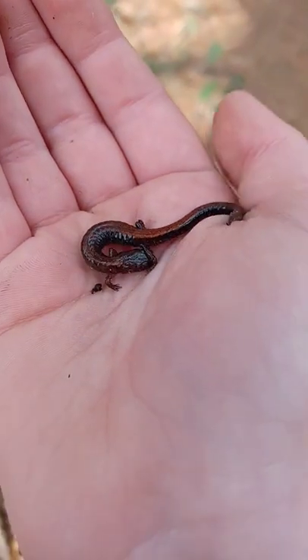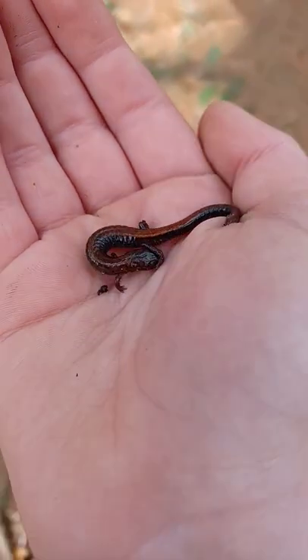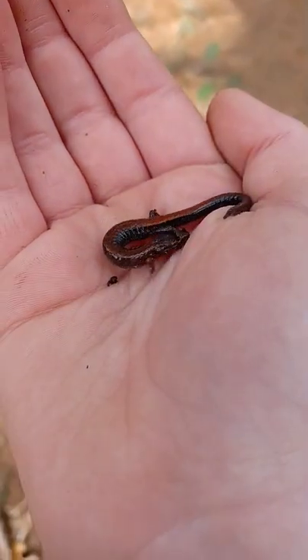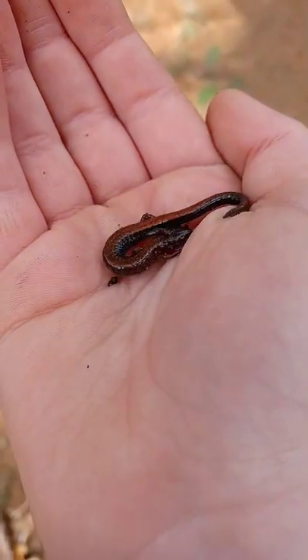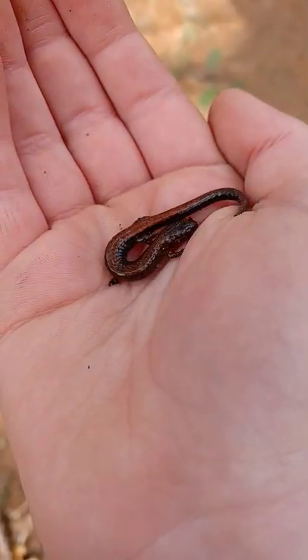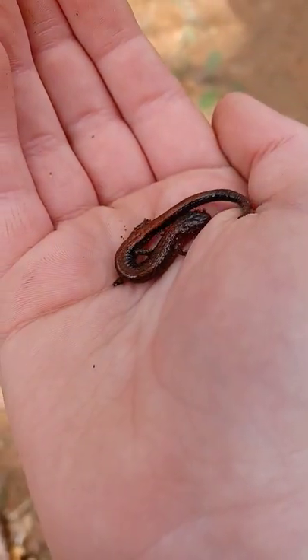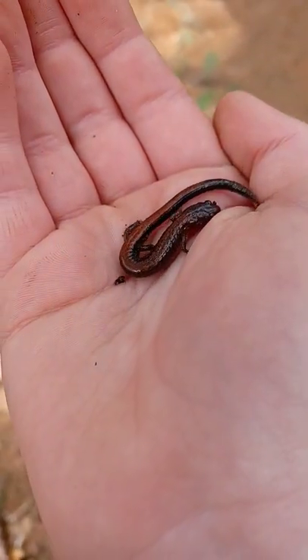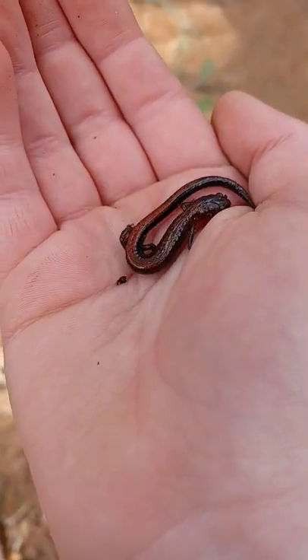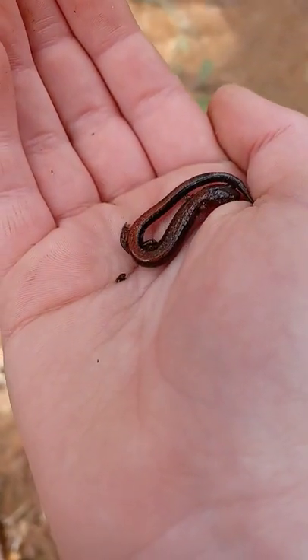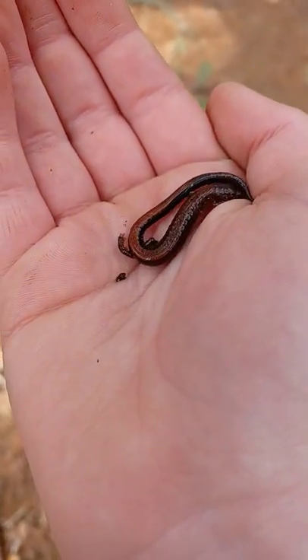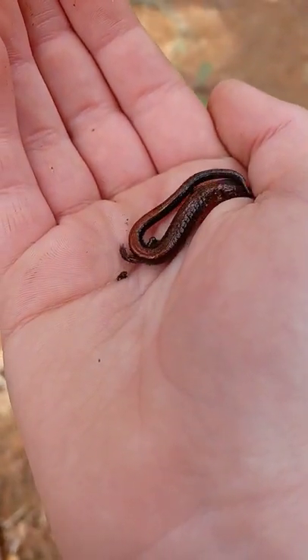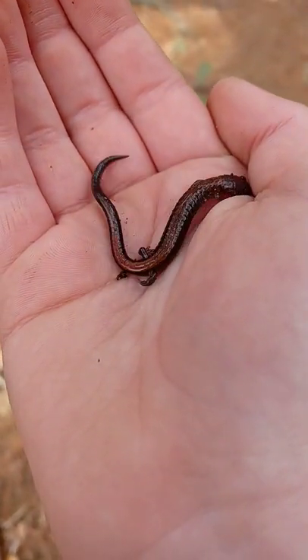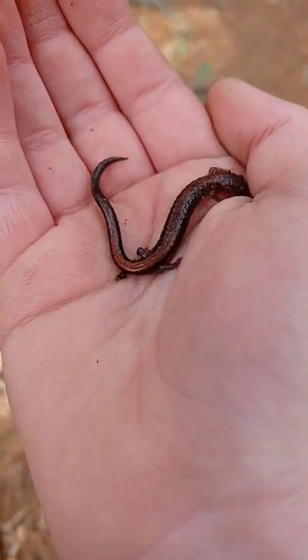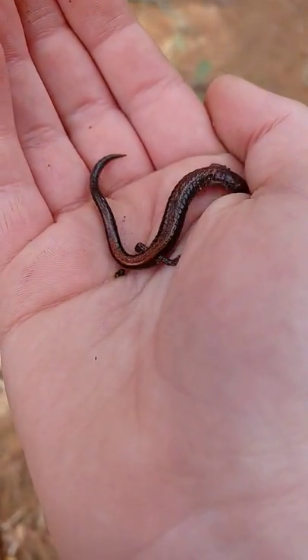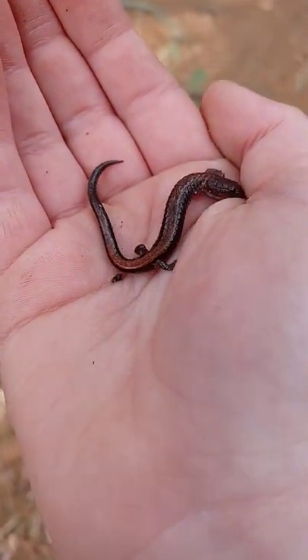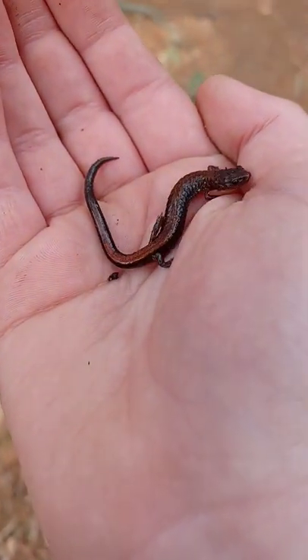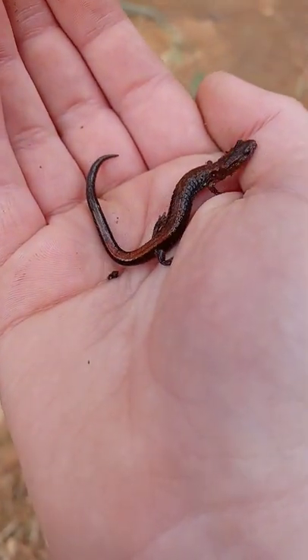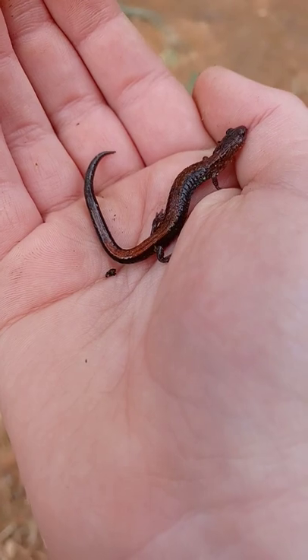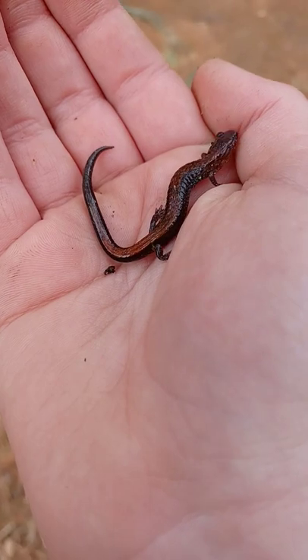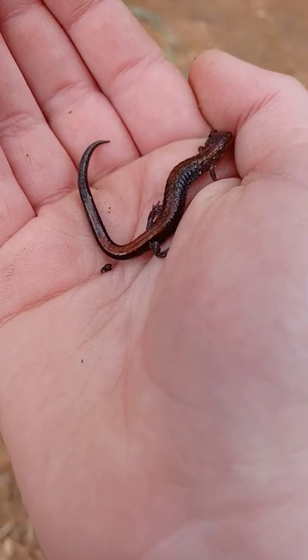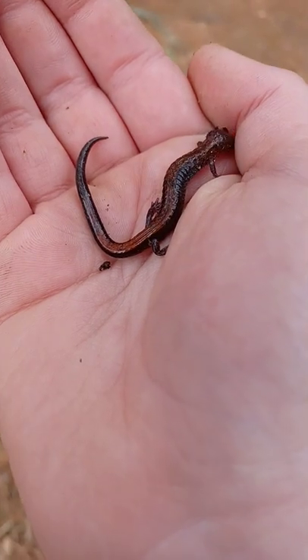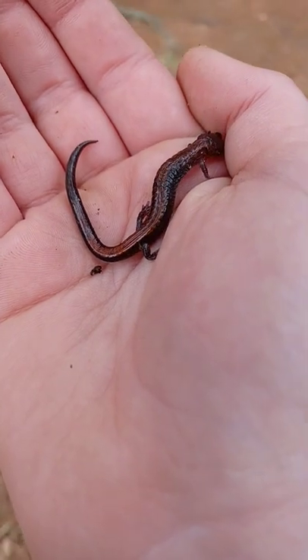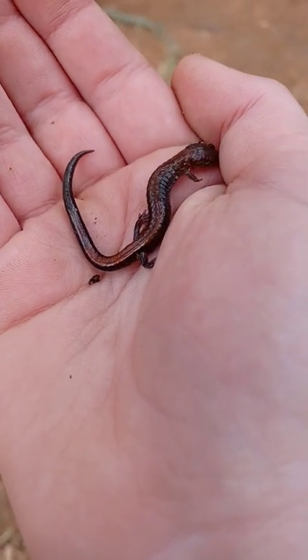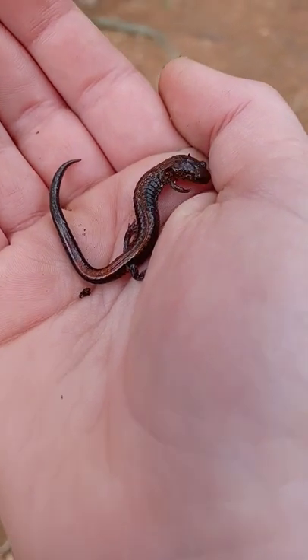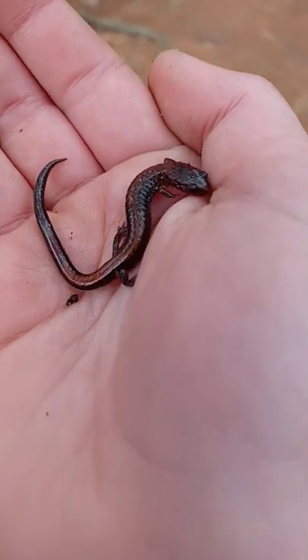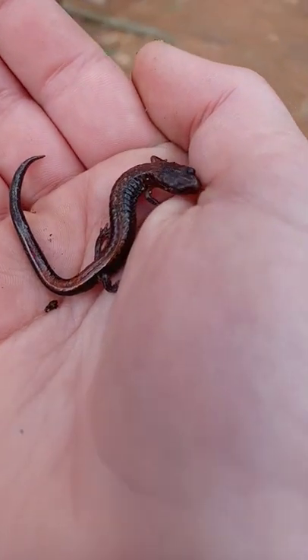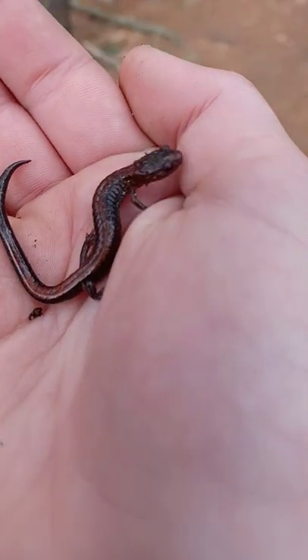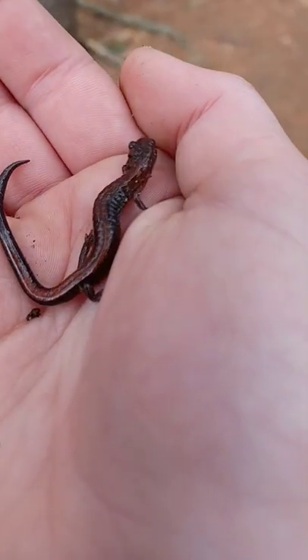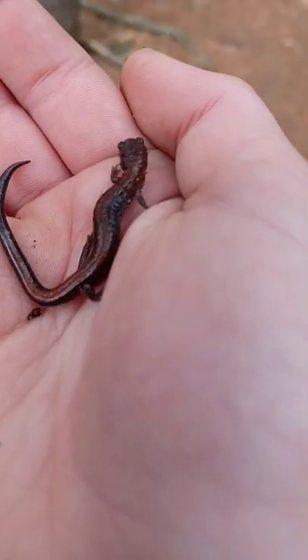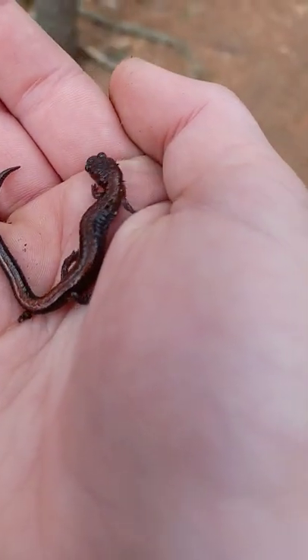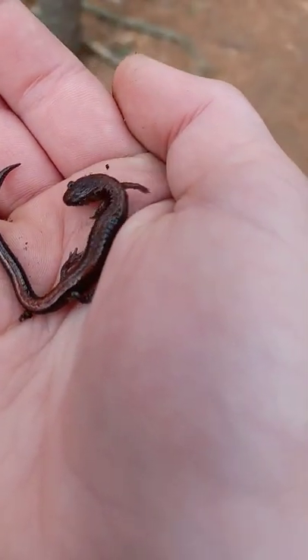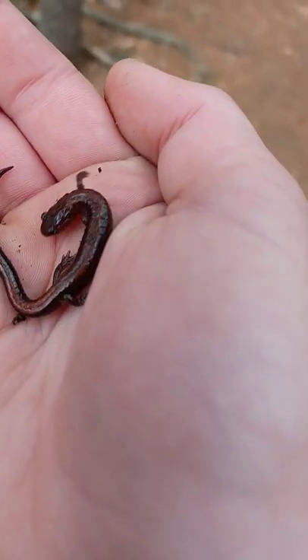I found one of these in my previous video, along with a big spotted salamander. Very good early spring catch.